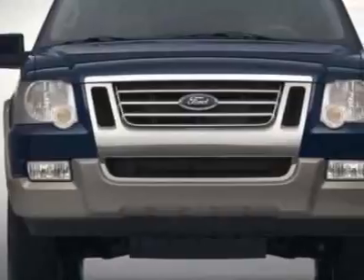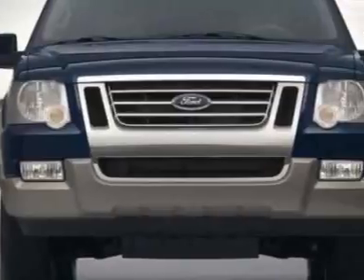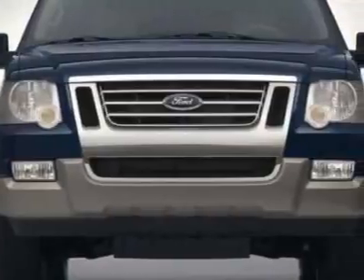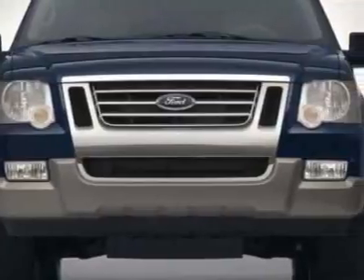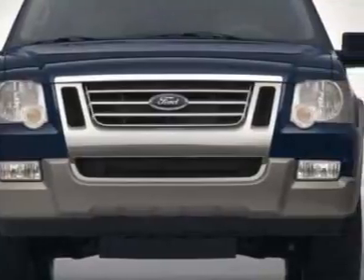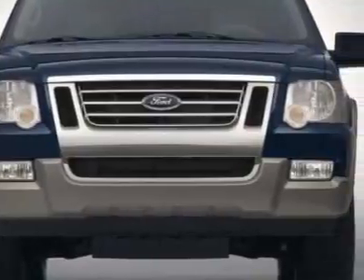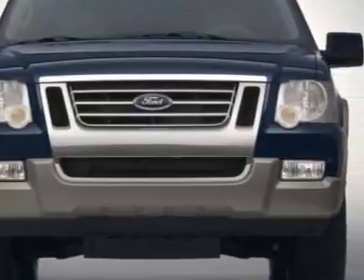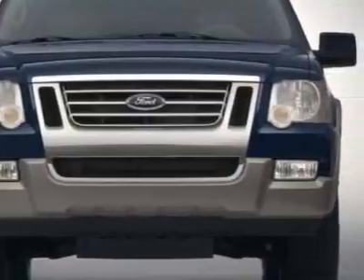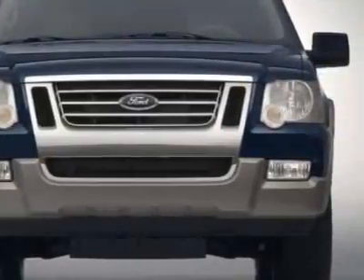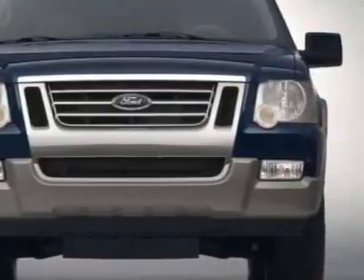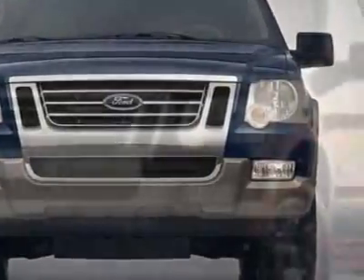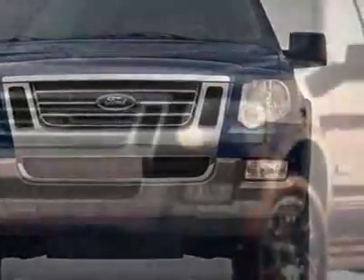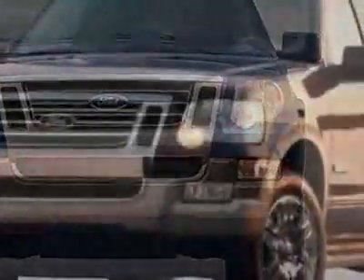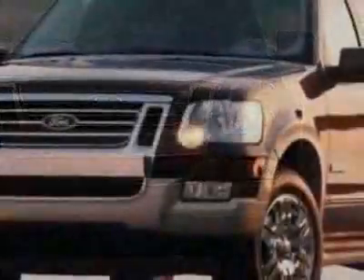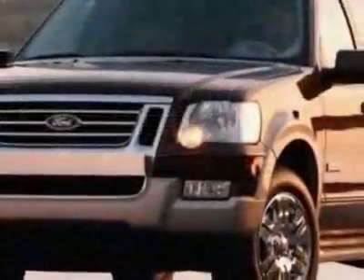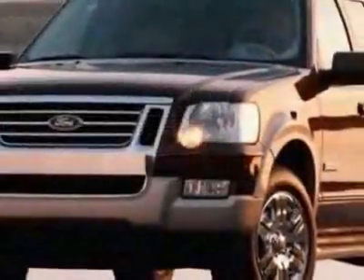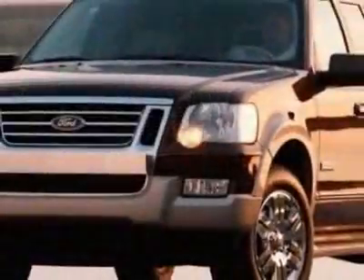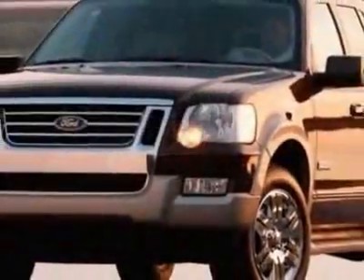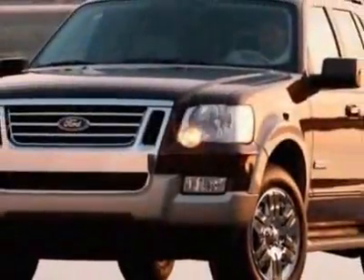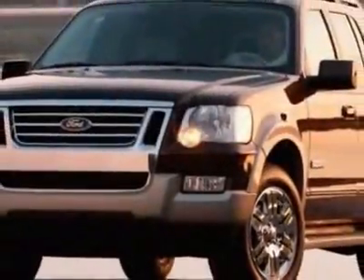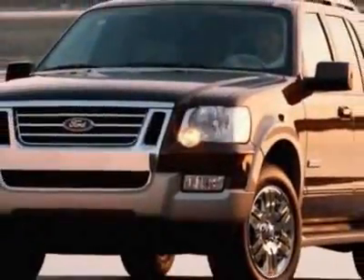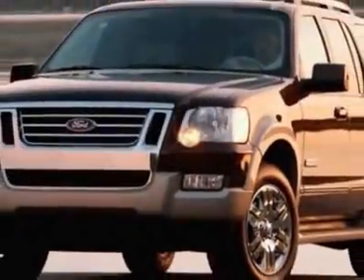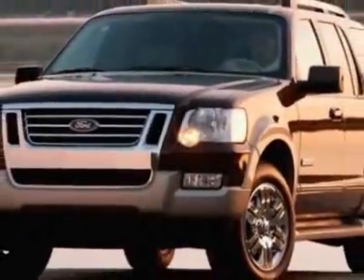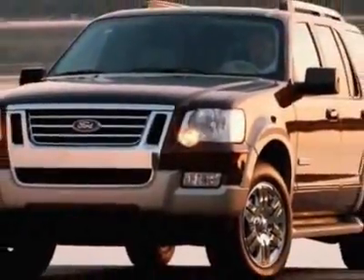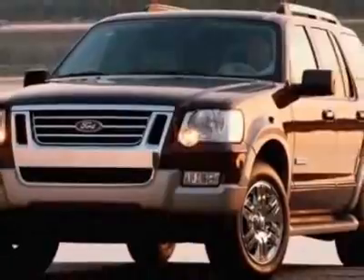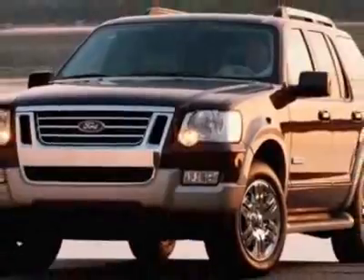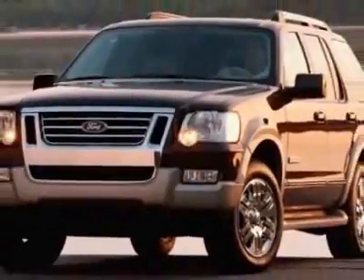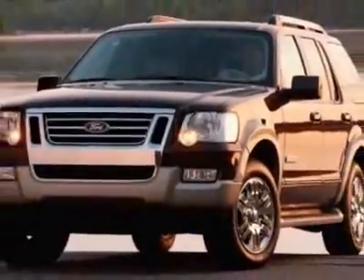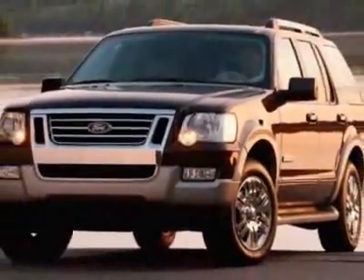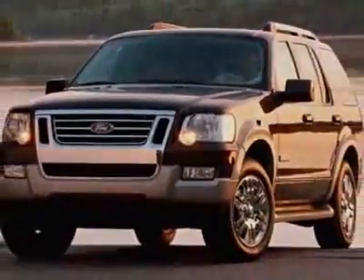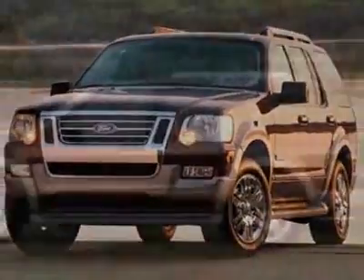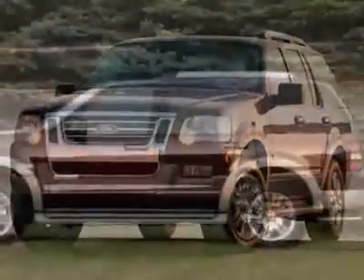This vehicle gets an estimated 13 miles per gallon in the city, and an estimated 19 on the highway.